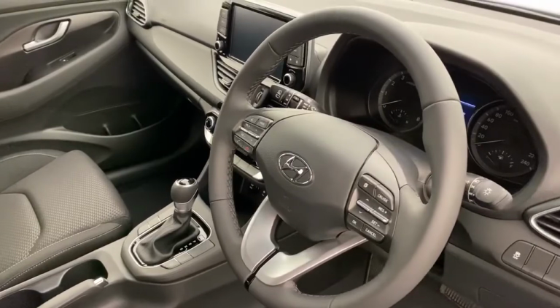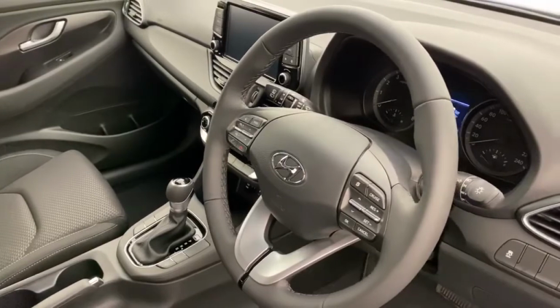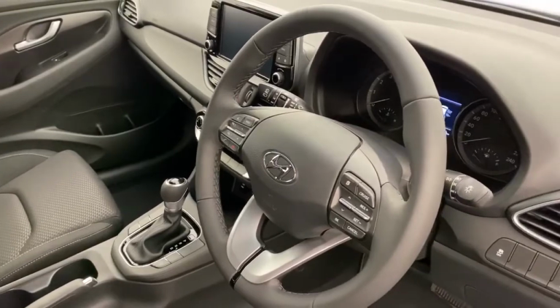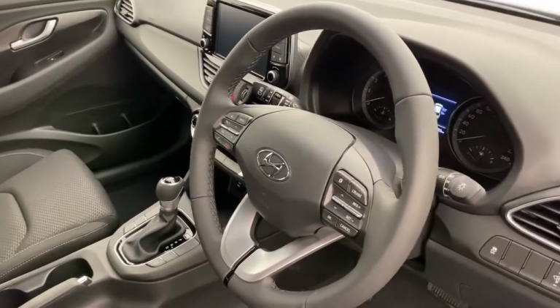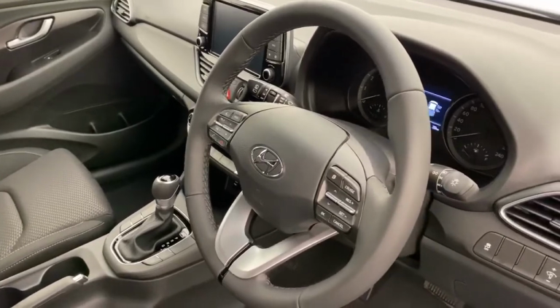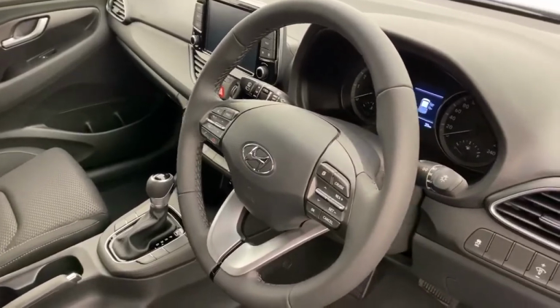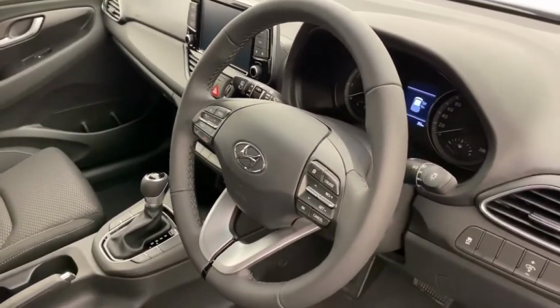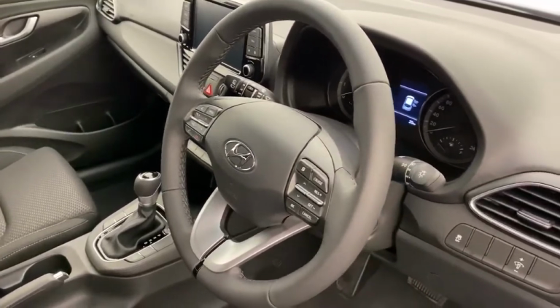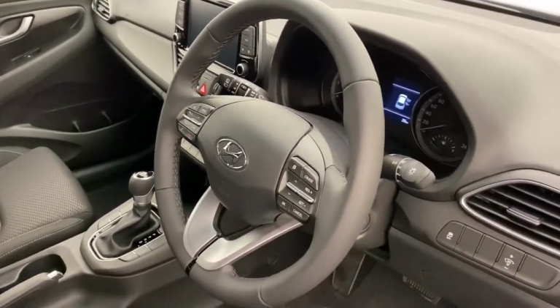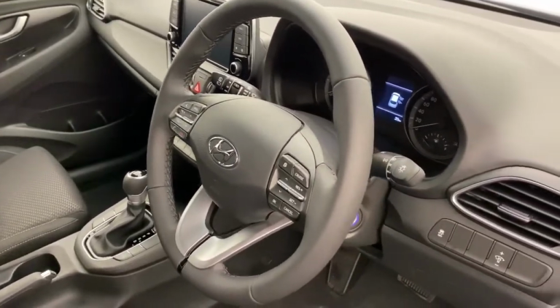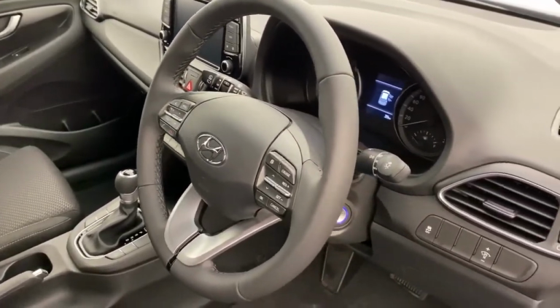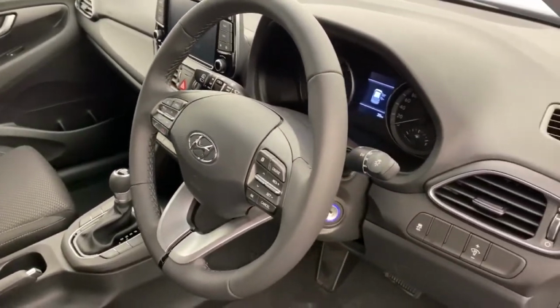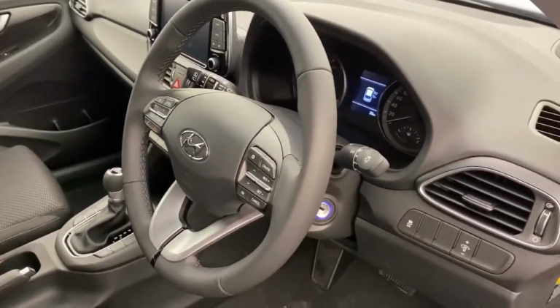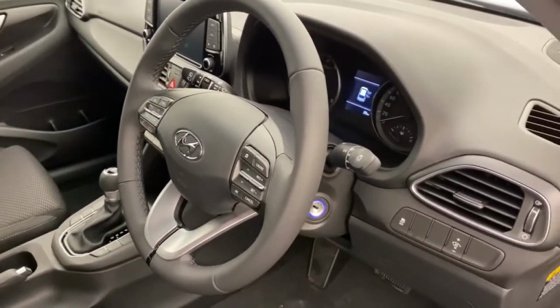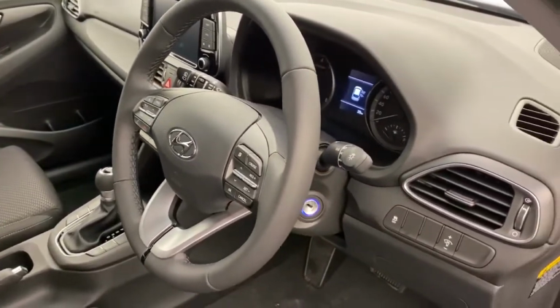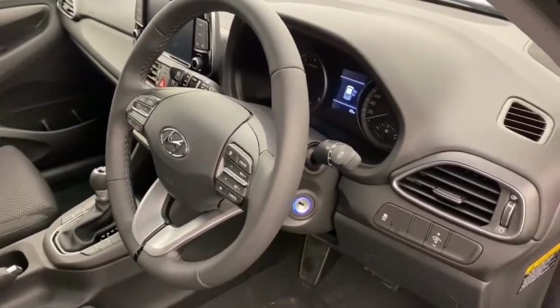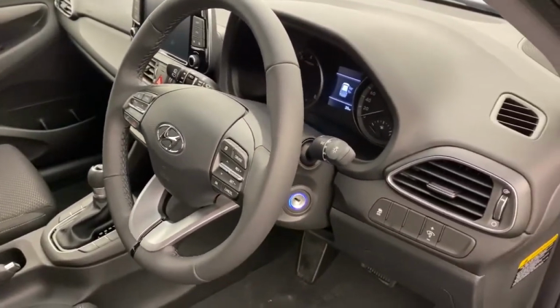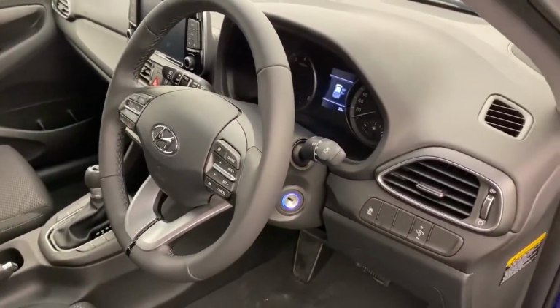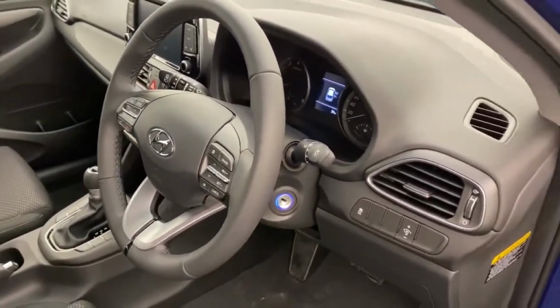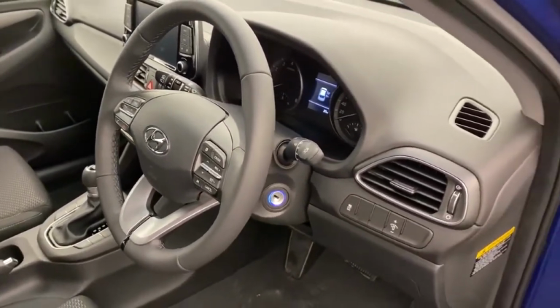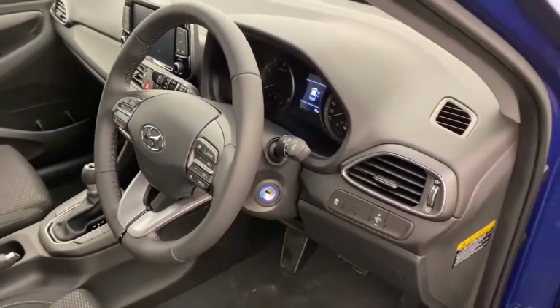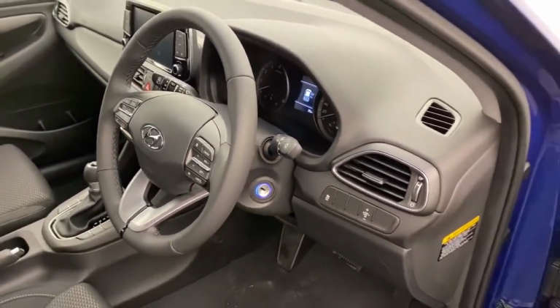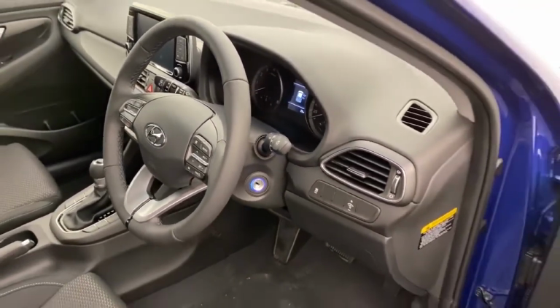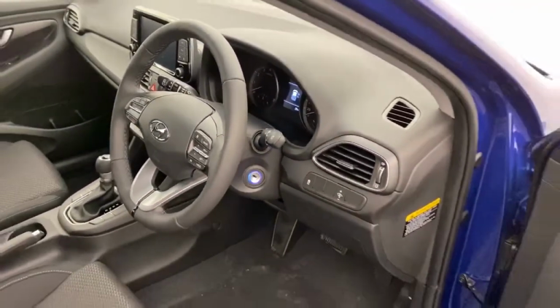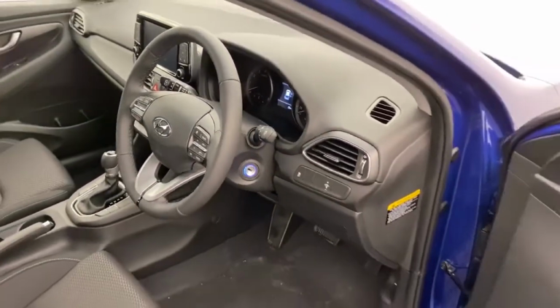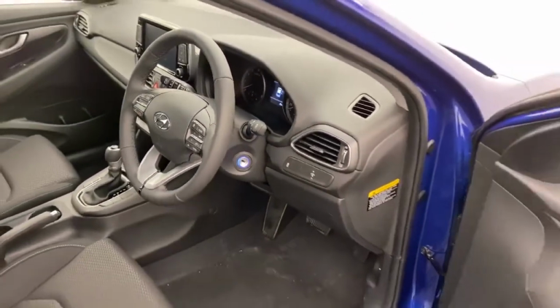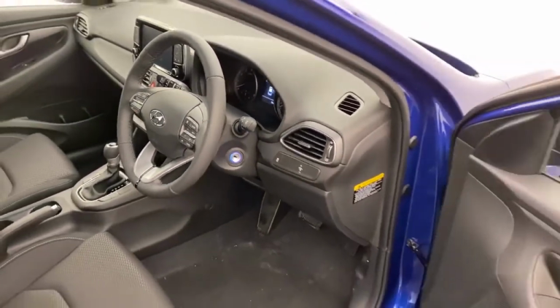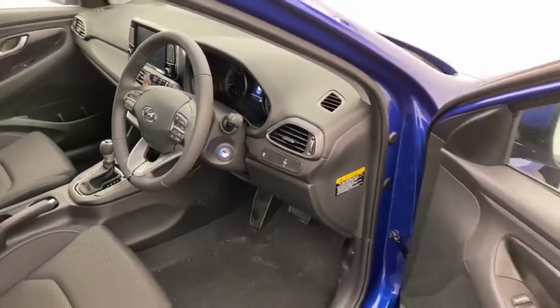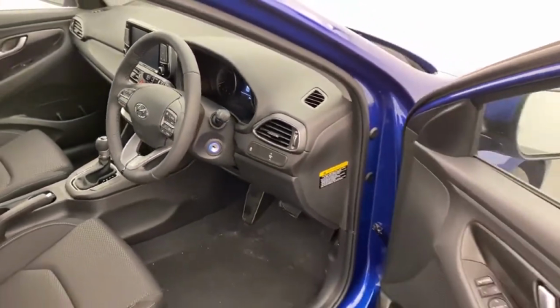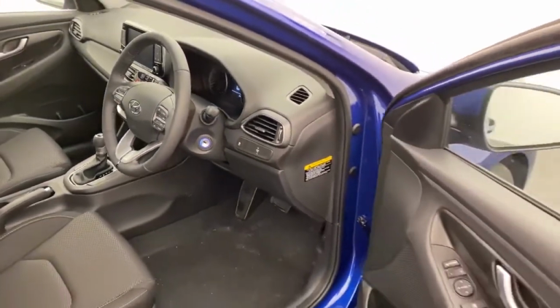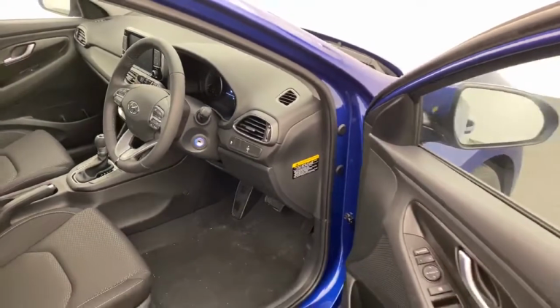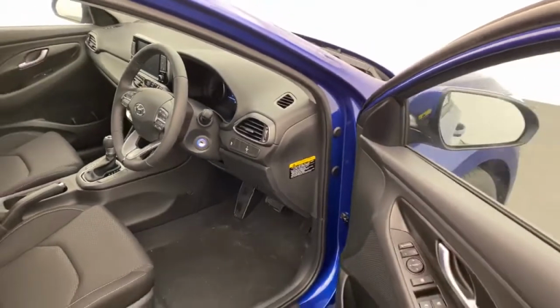Cruise control, automatic headlights, and traction control come standard in this vehicle.